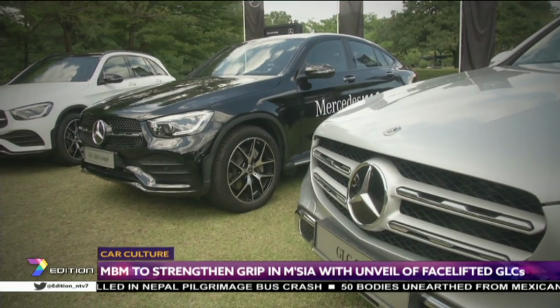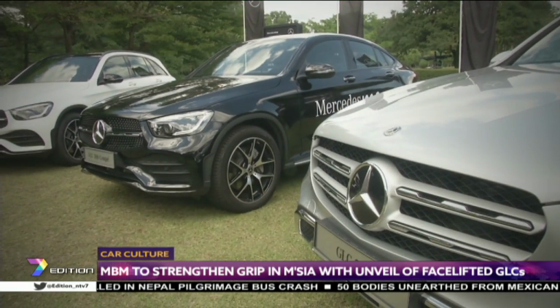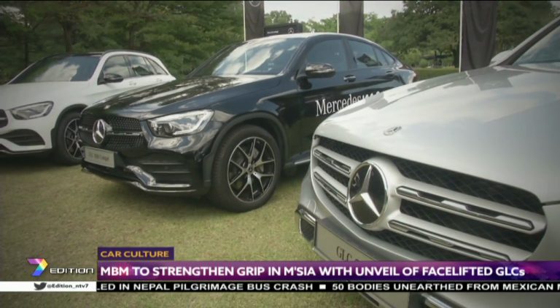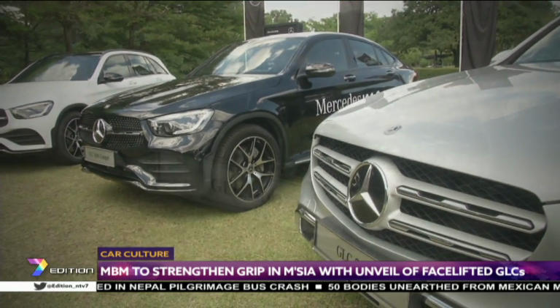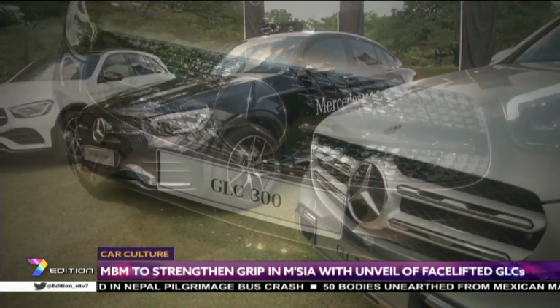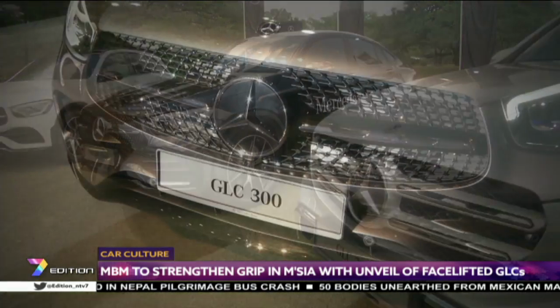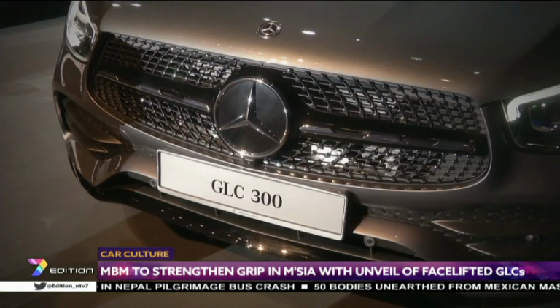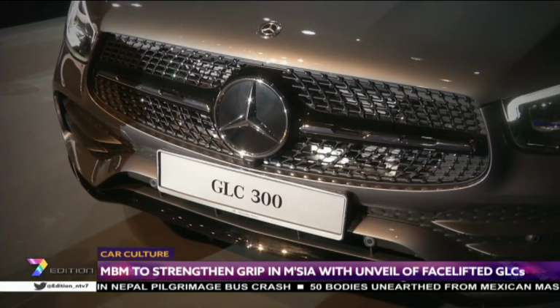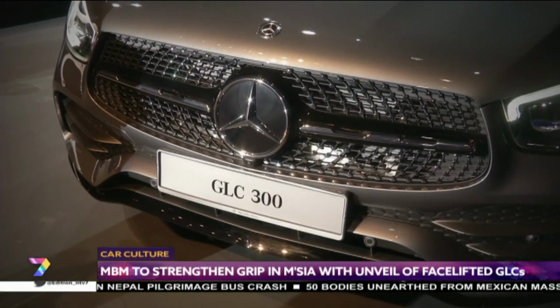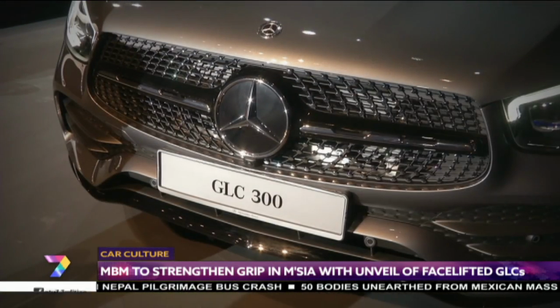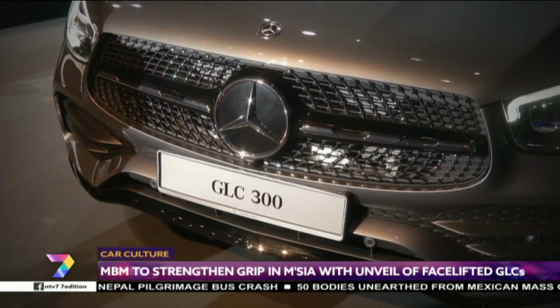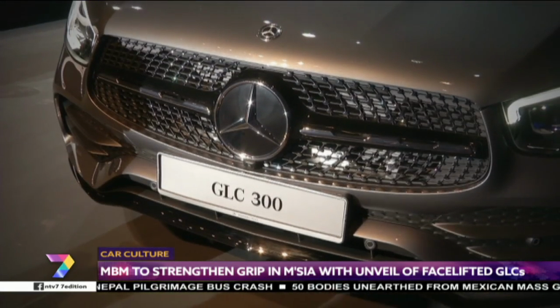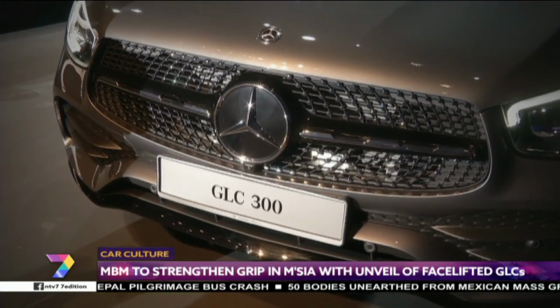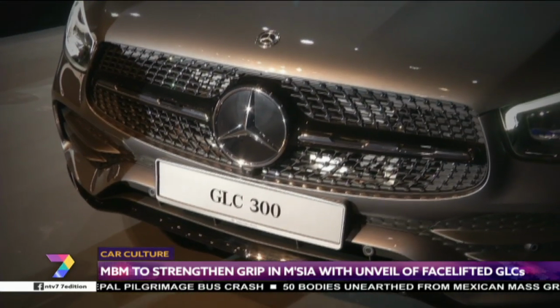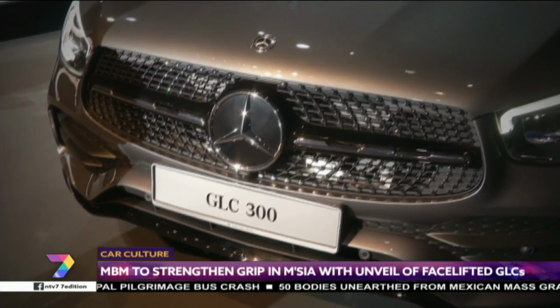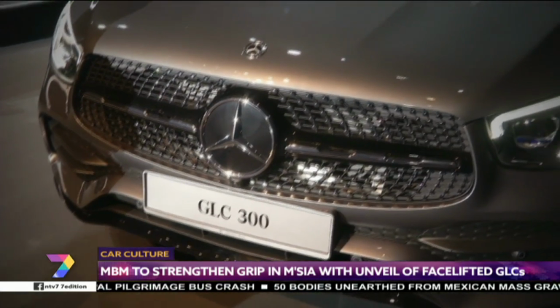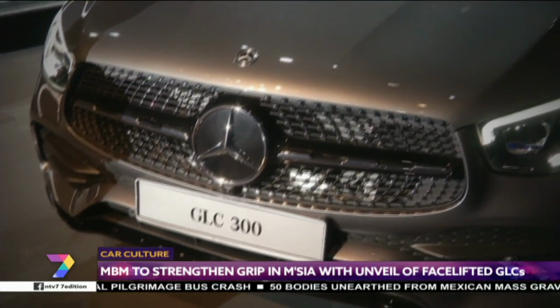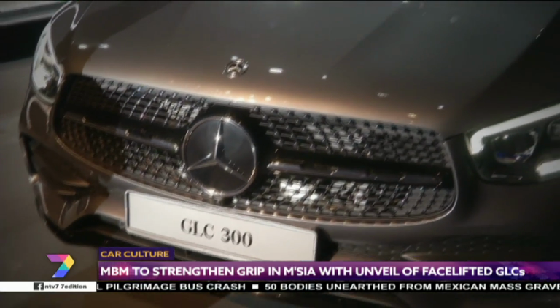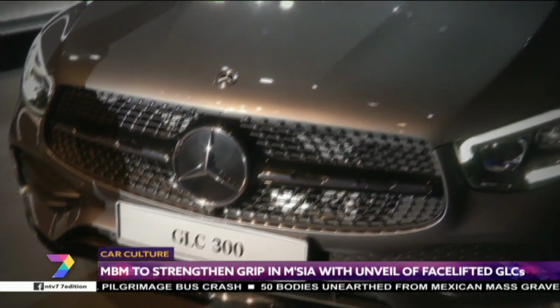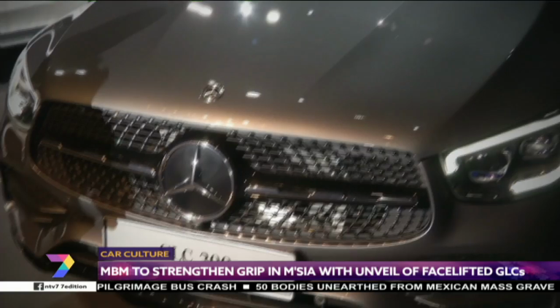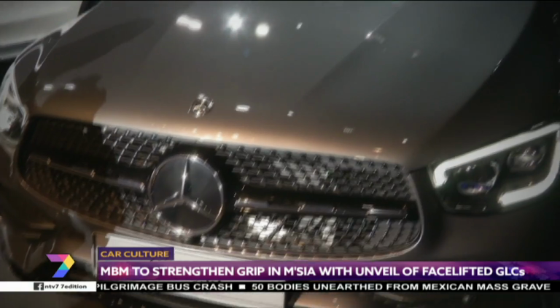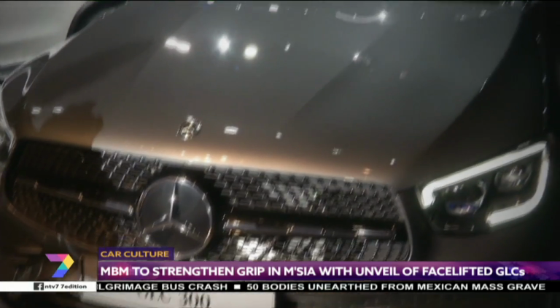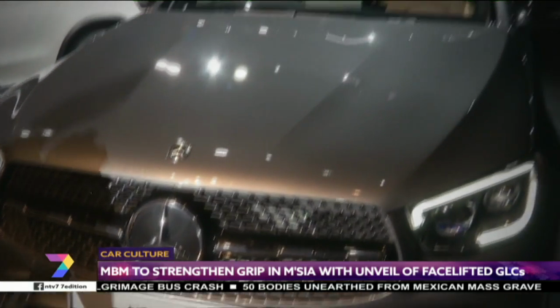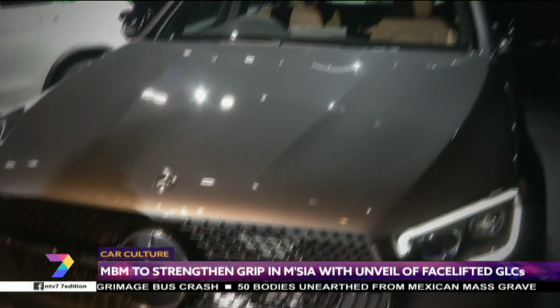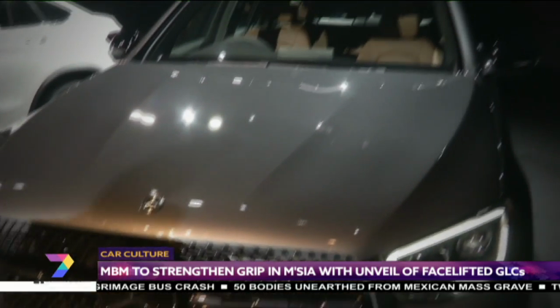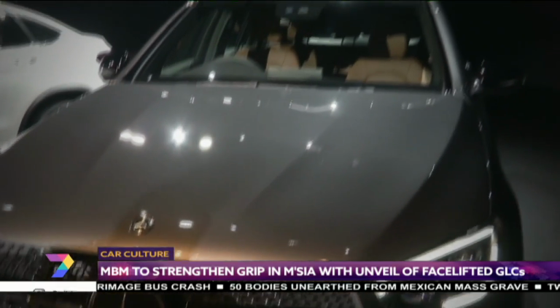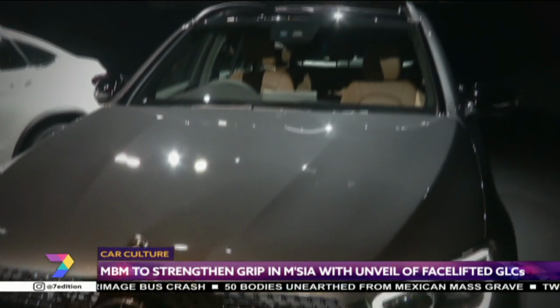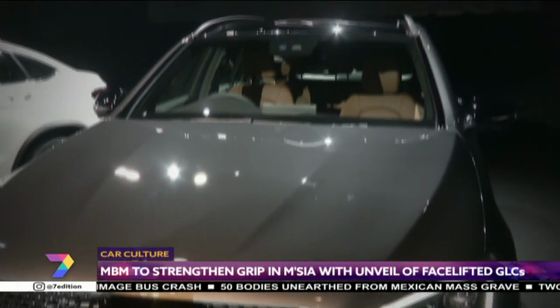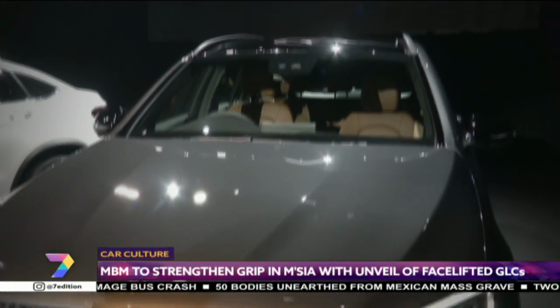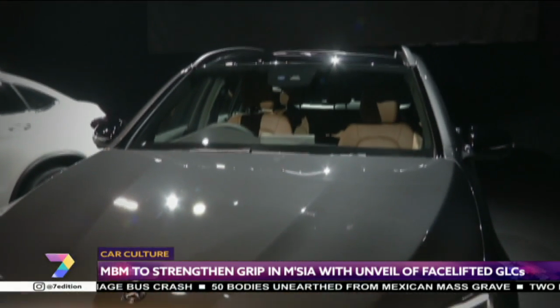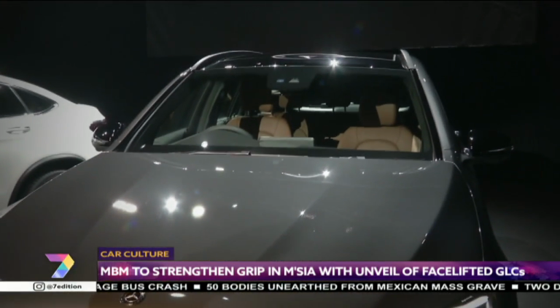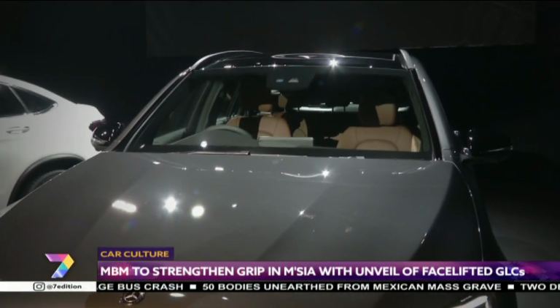For more details on the variants, let's wait for Mercedes-Benz Malaysia to invite us for a test drive.